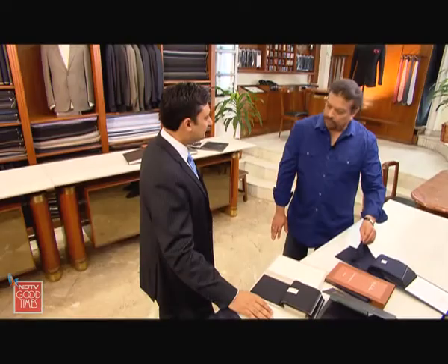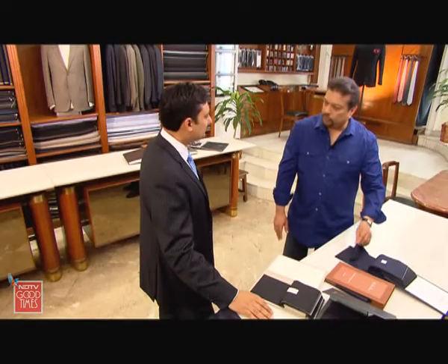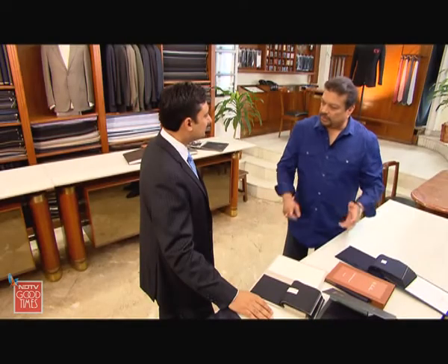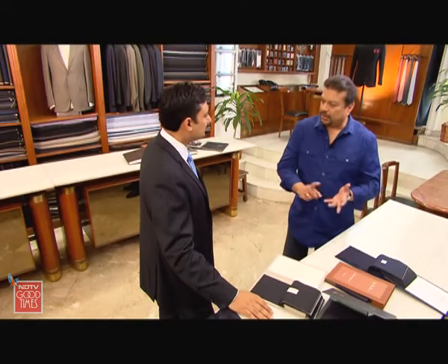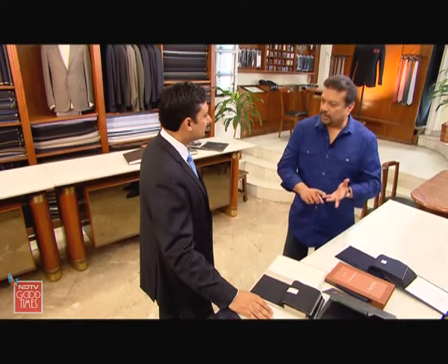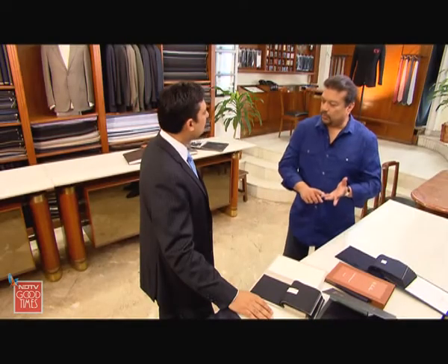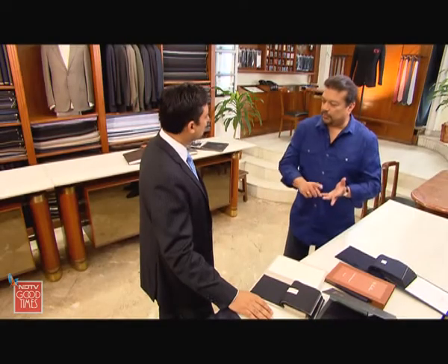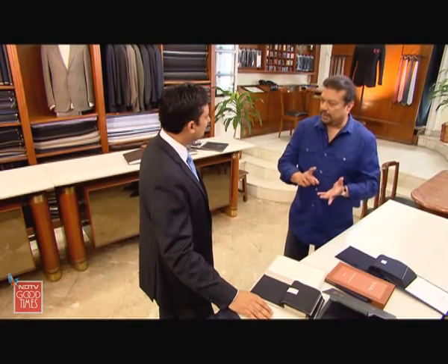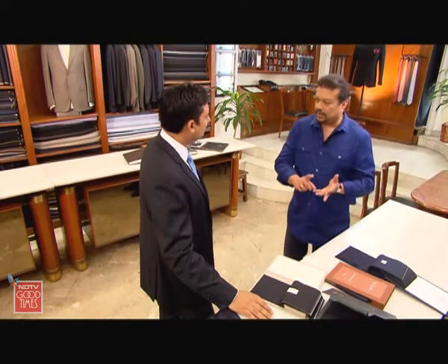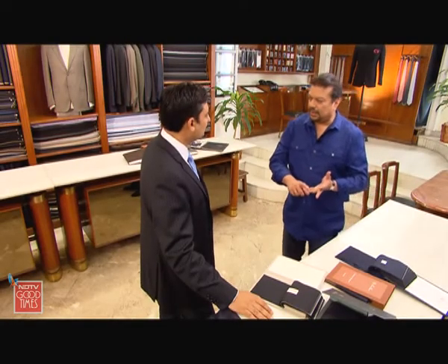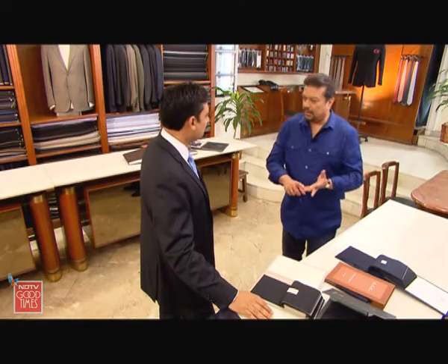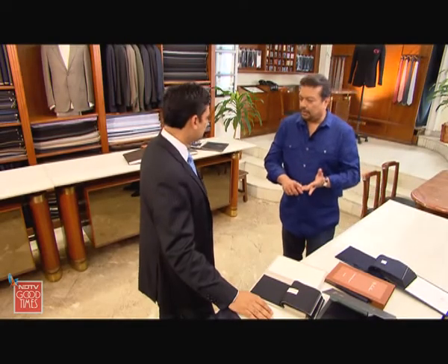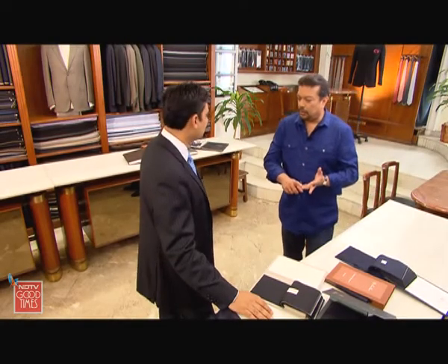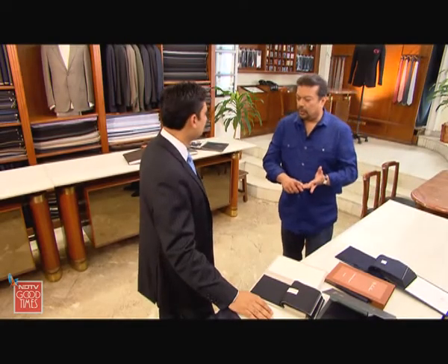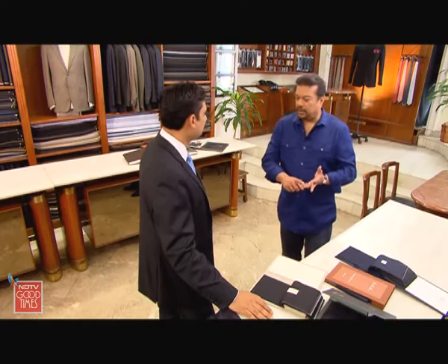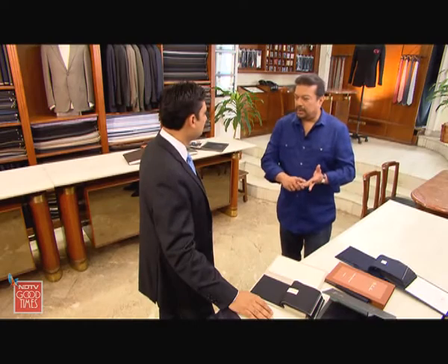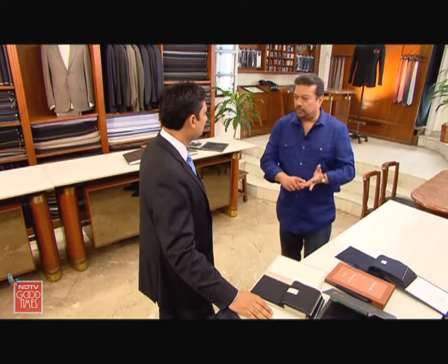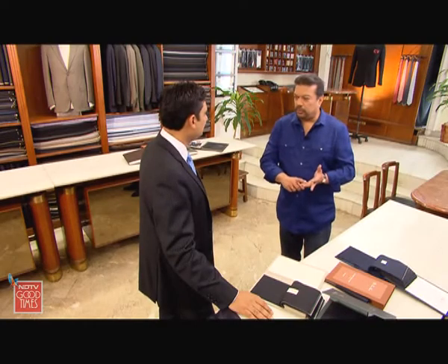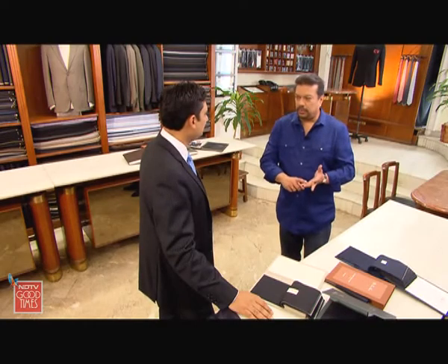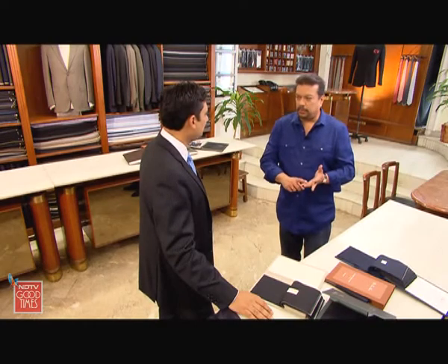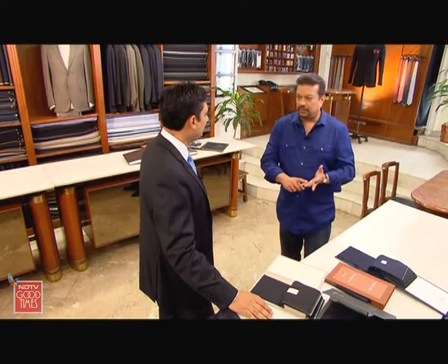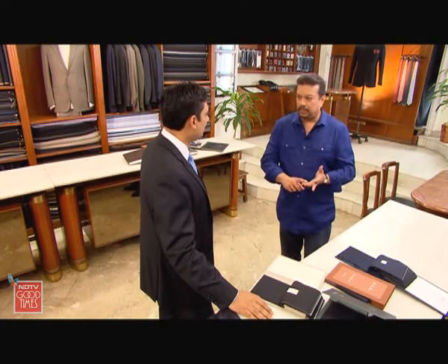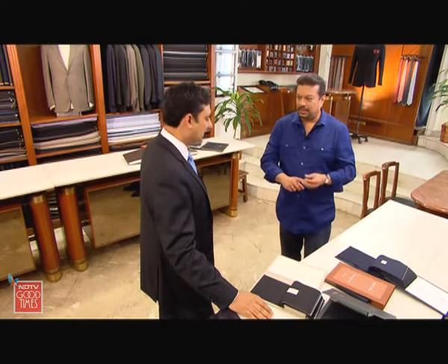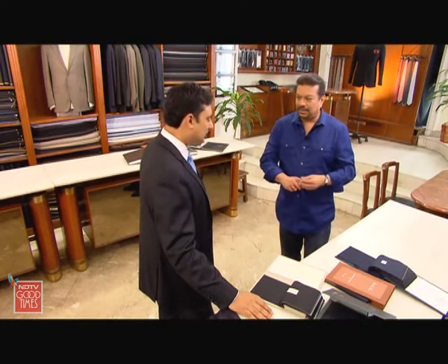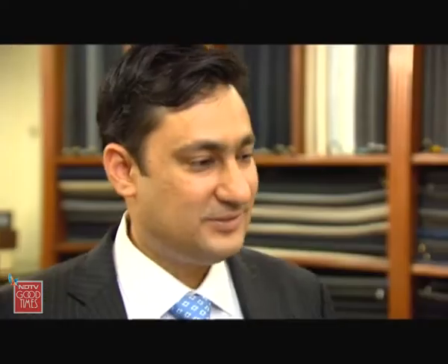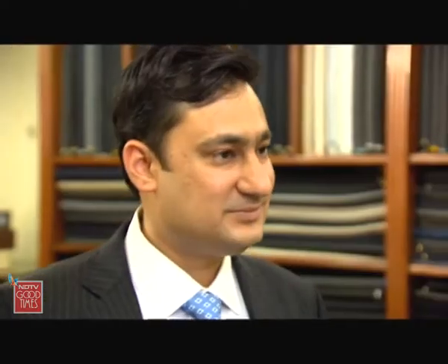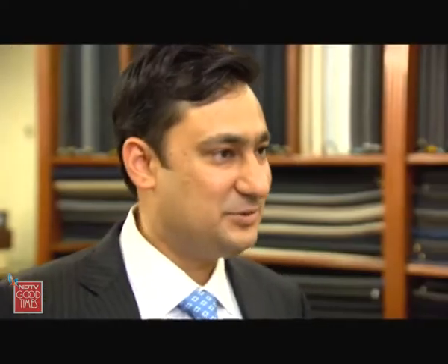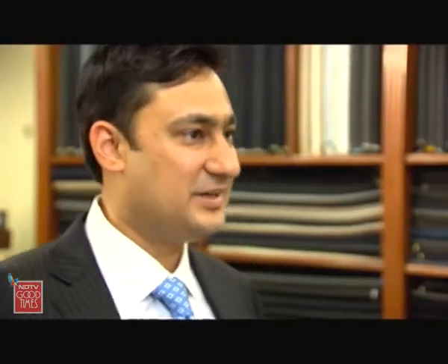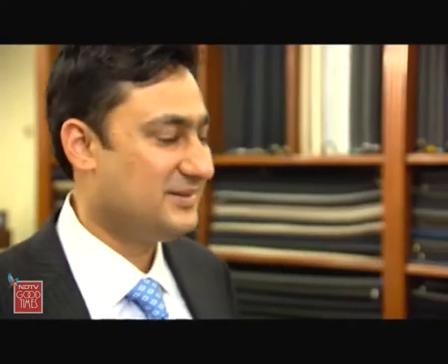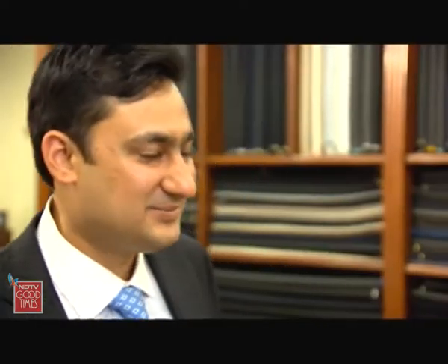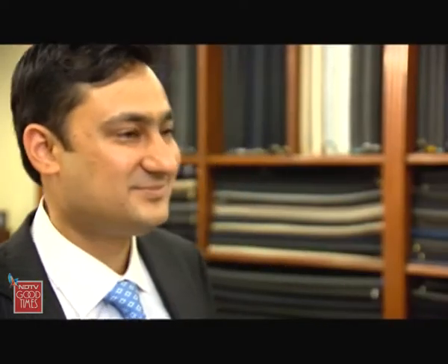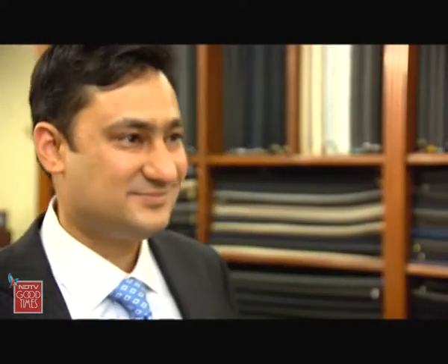So, we have chosen the fabric. You've explained the technique. Now all that remains is to measure my podgy frame. Absolutely — let's do that.